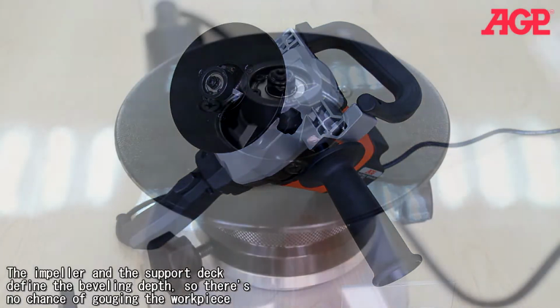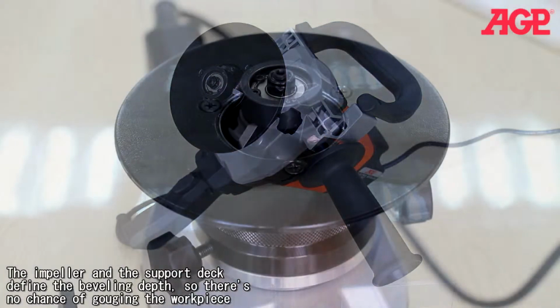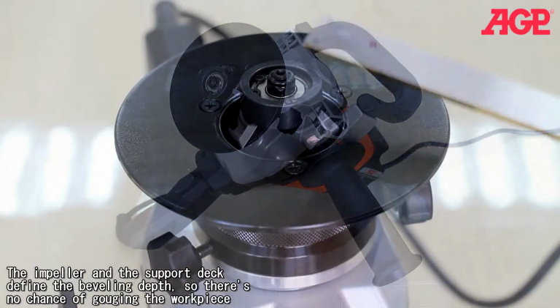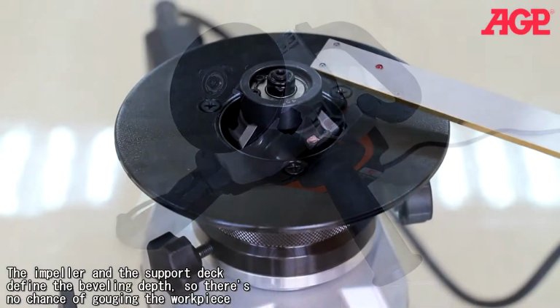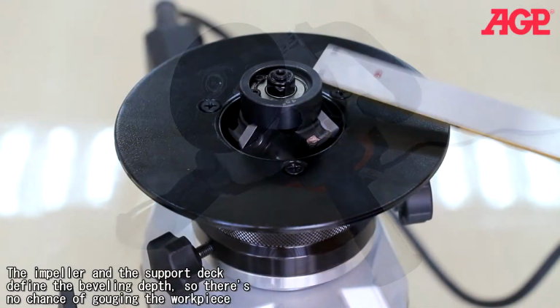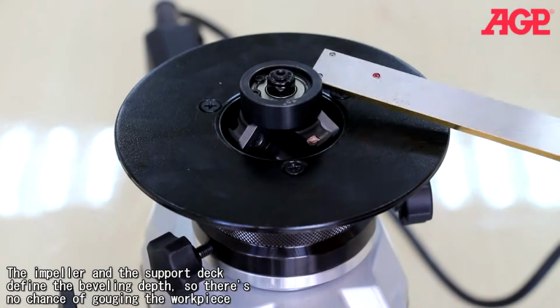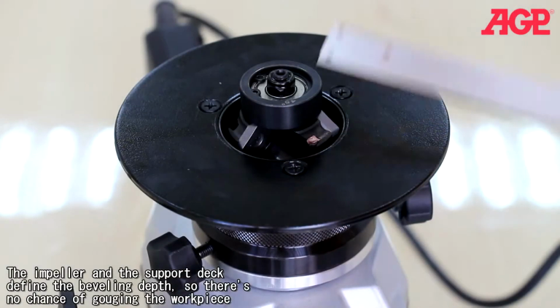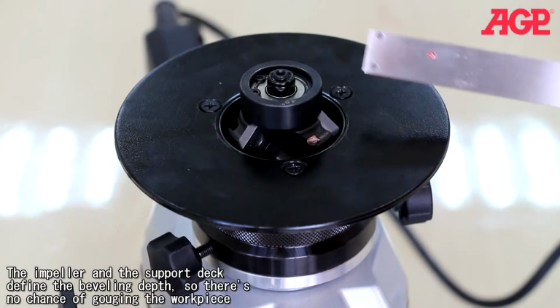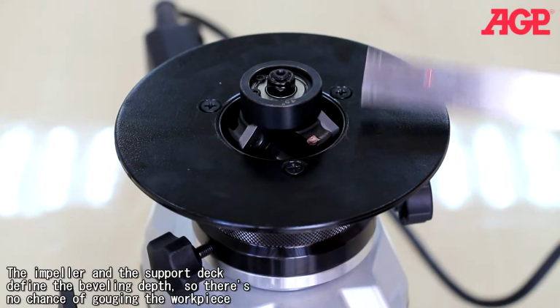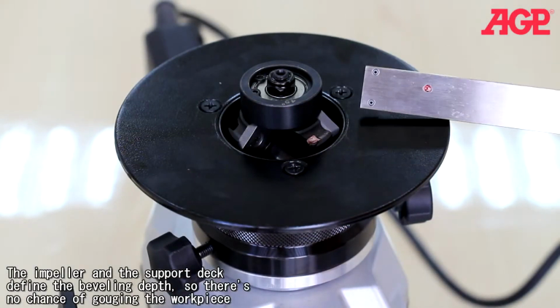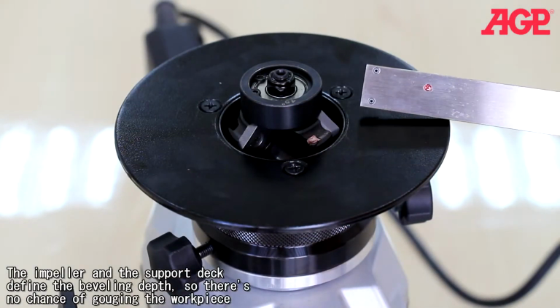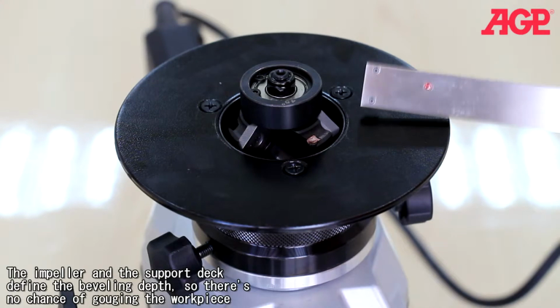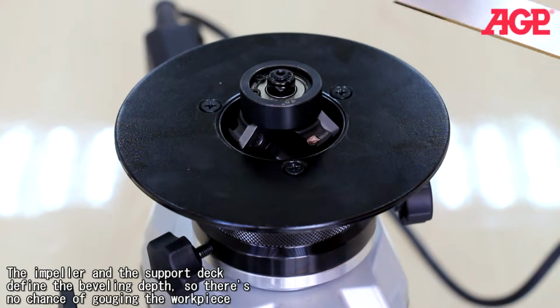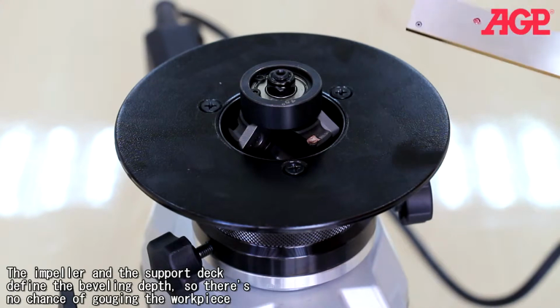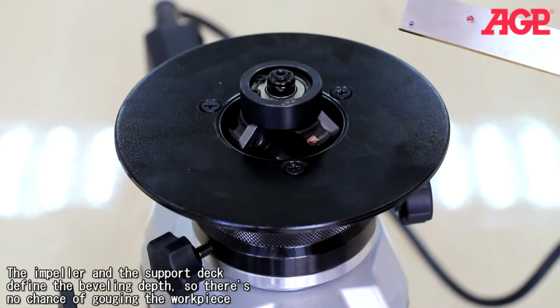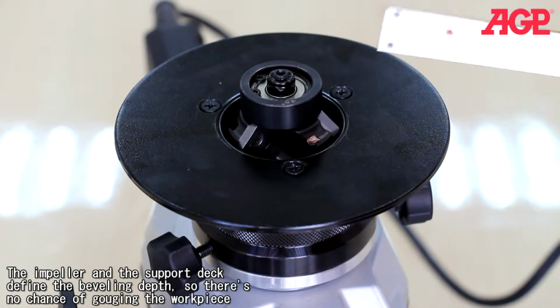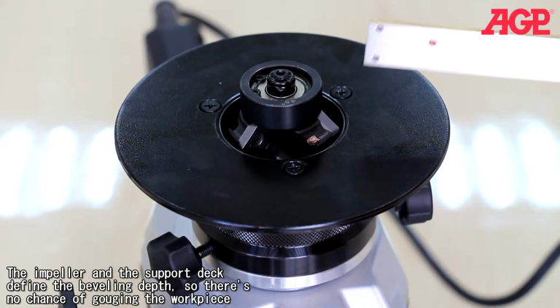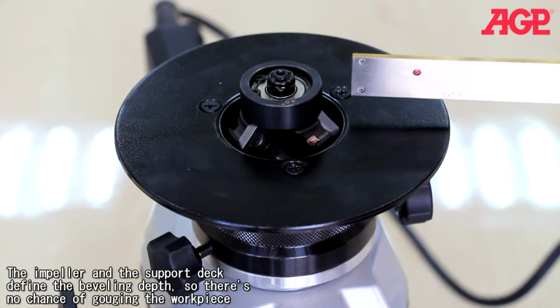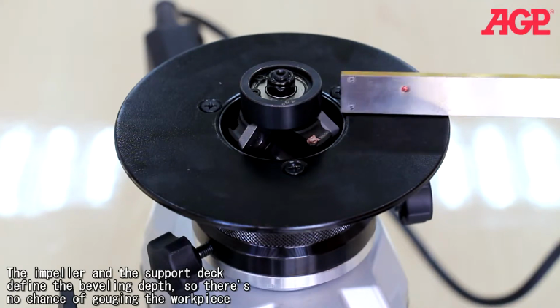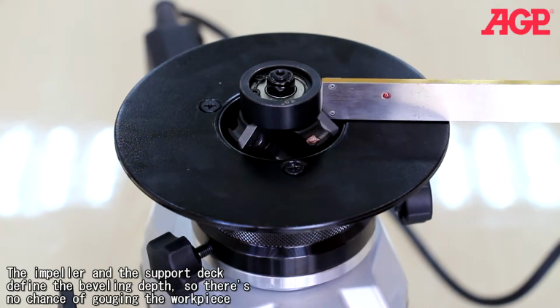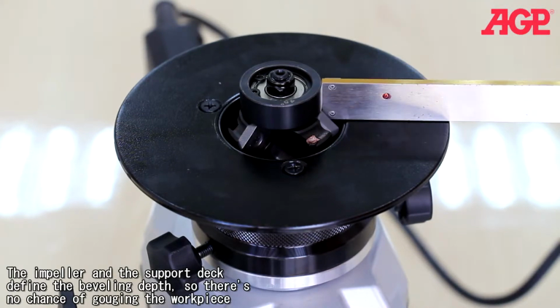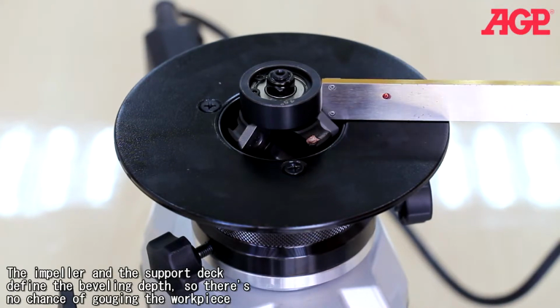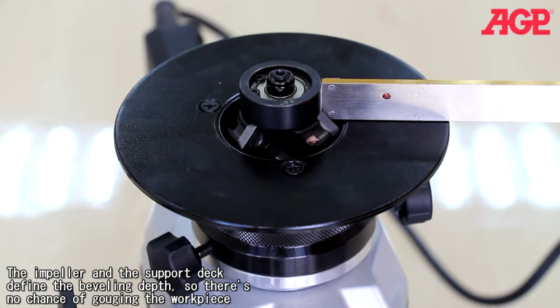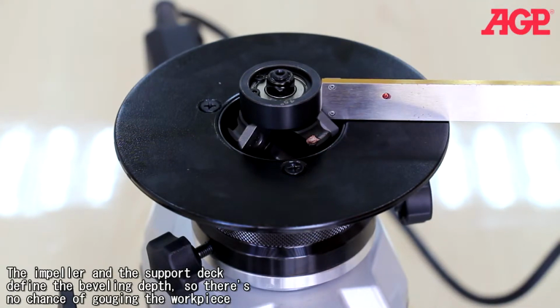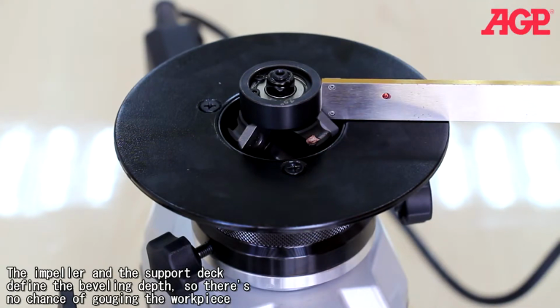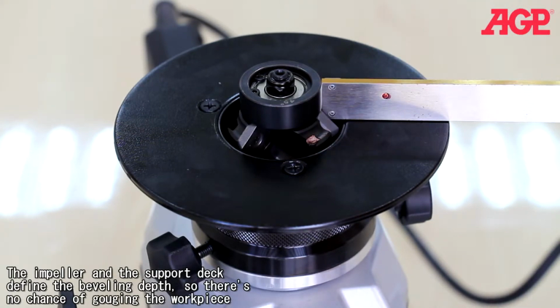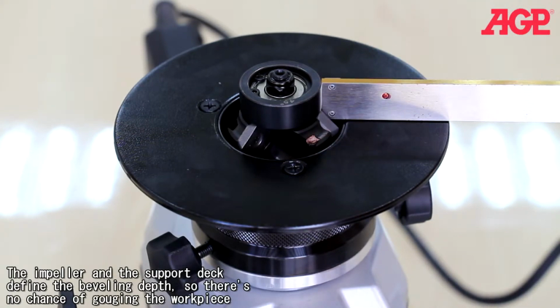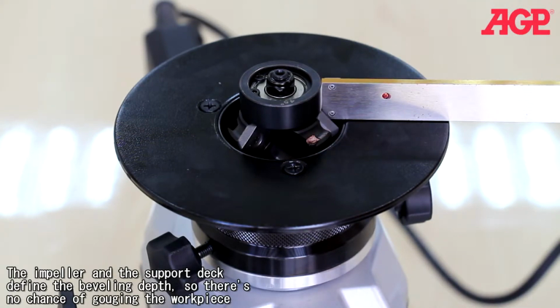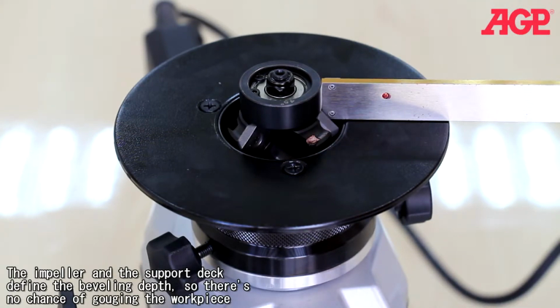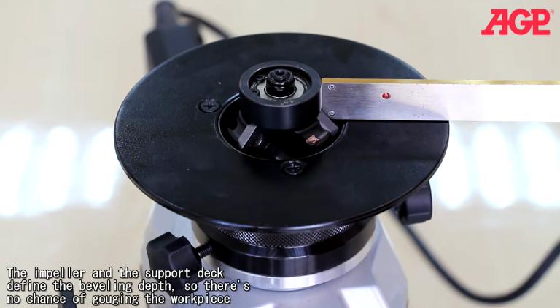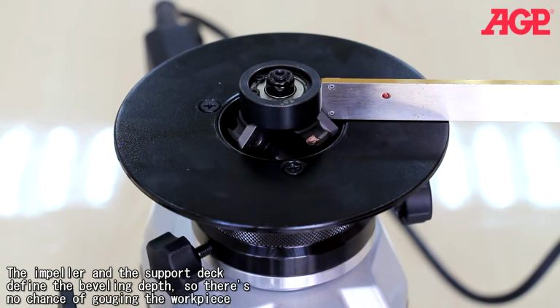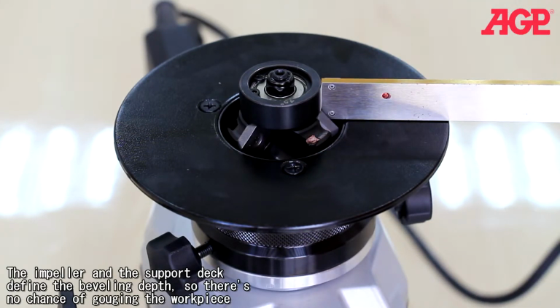The impeller and the support deck define the beveling depth, so there's no chance of gouging the workpiece.